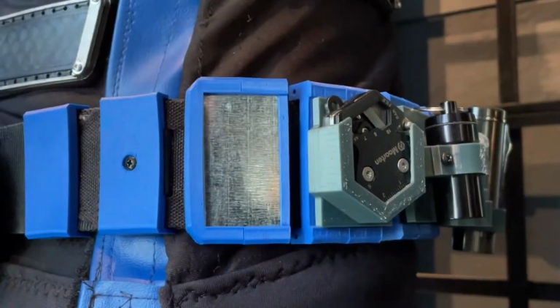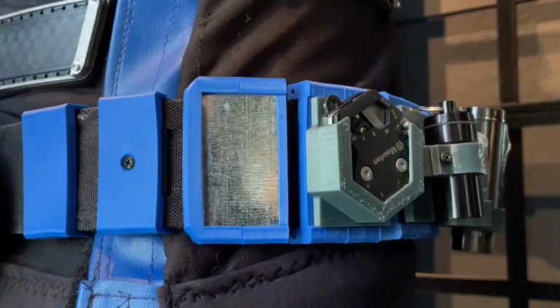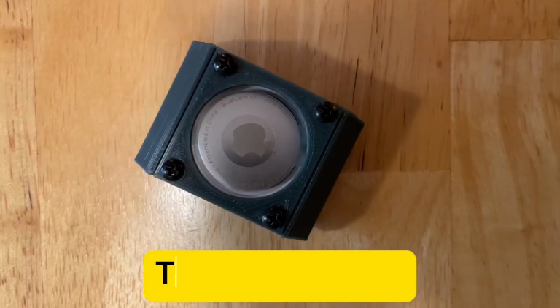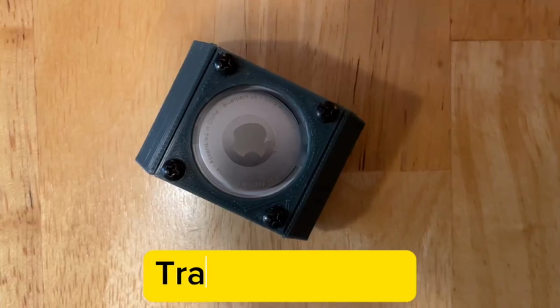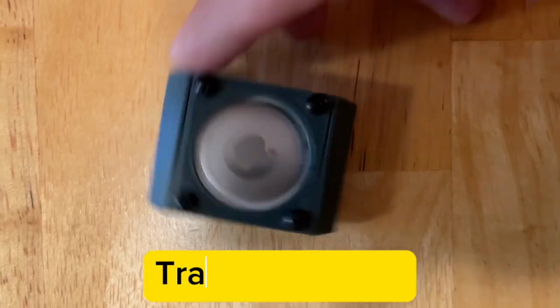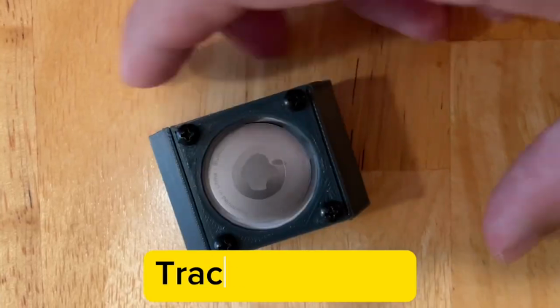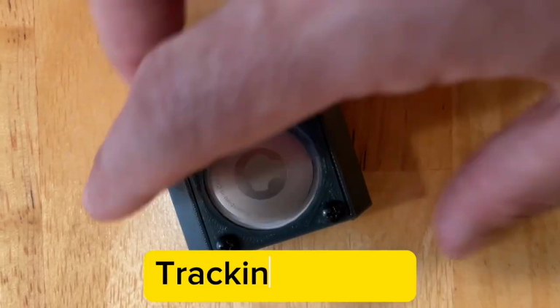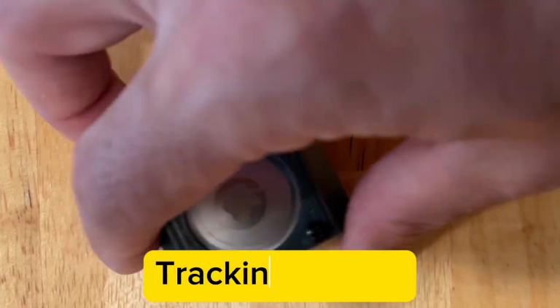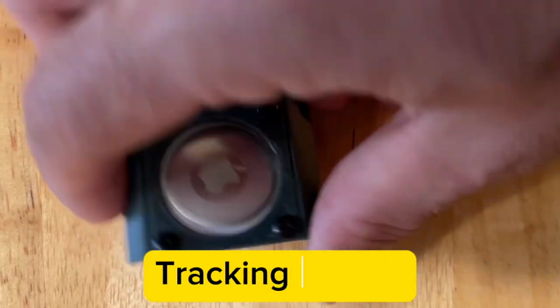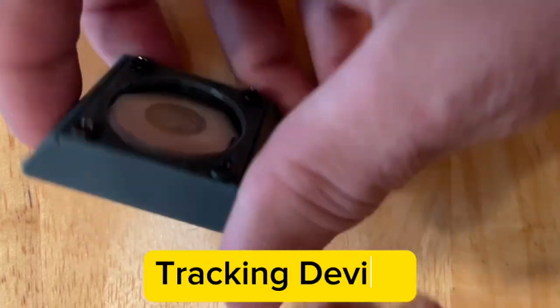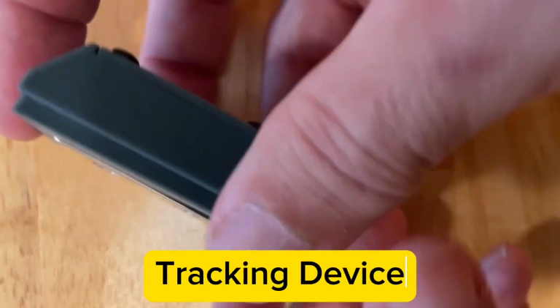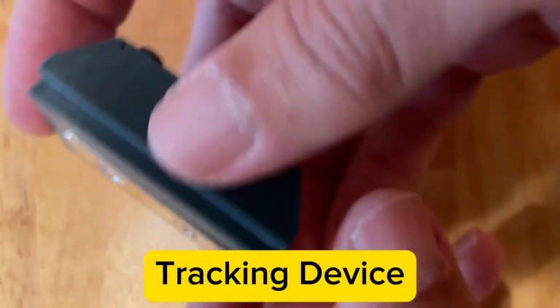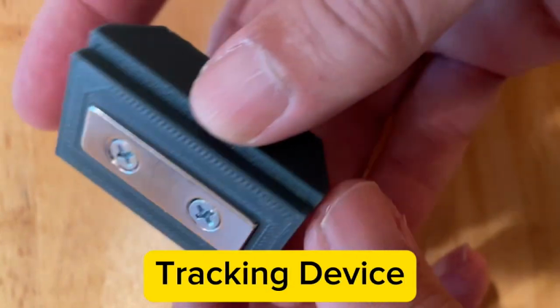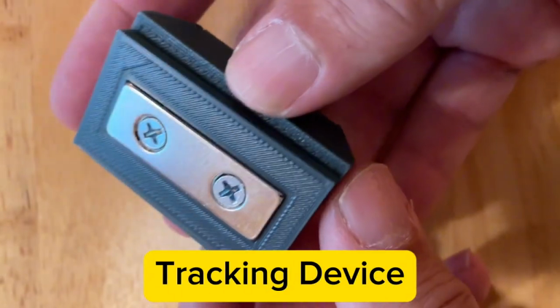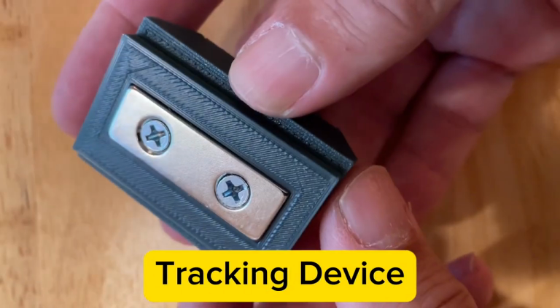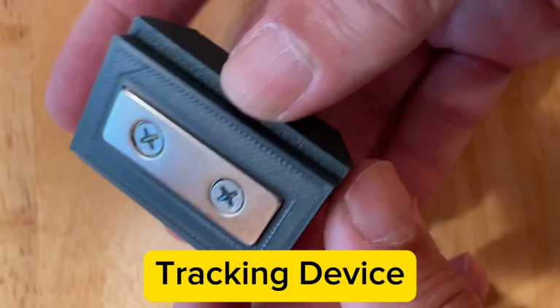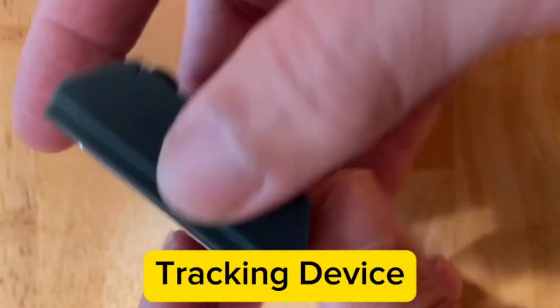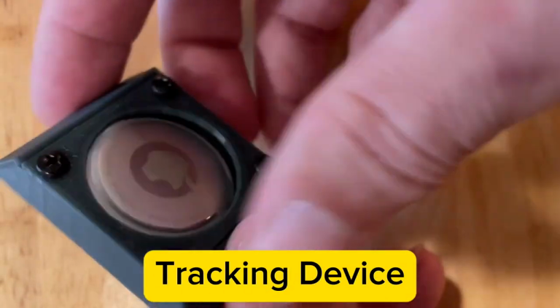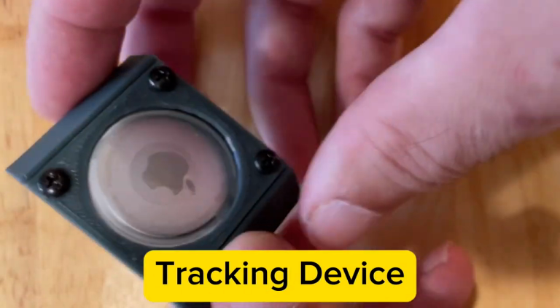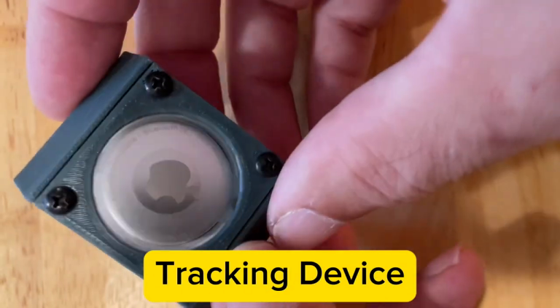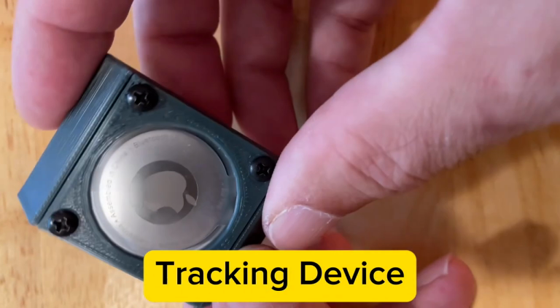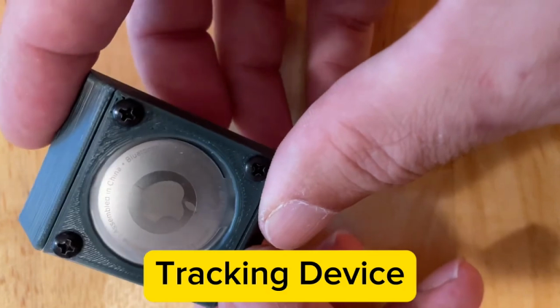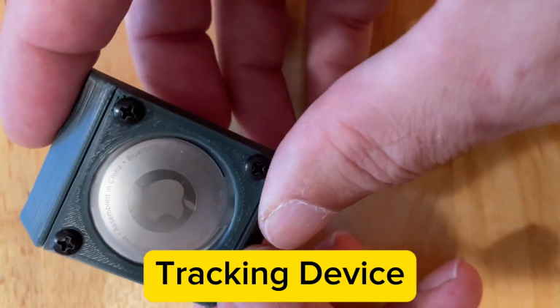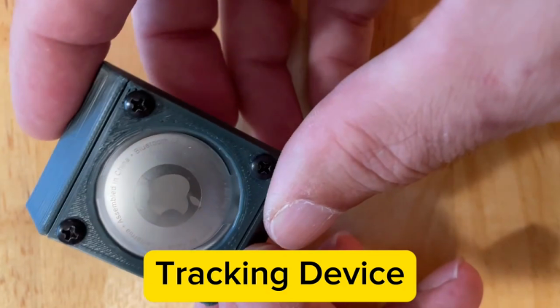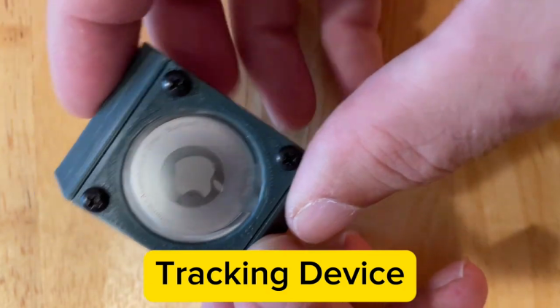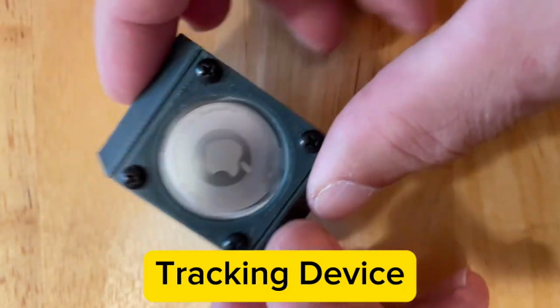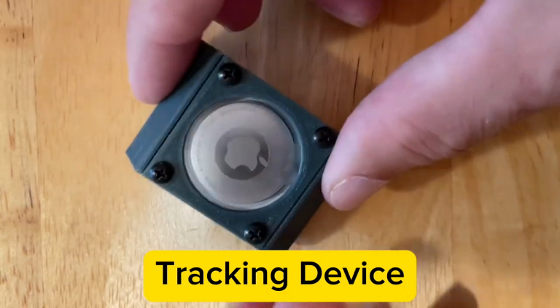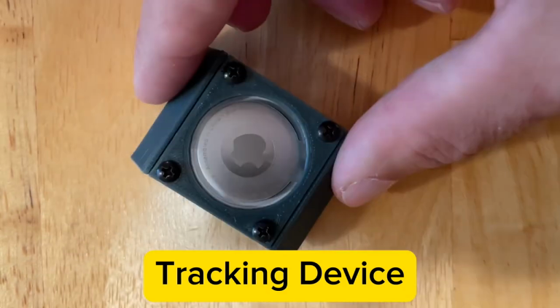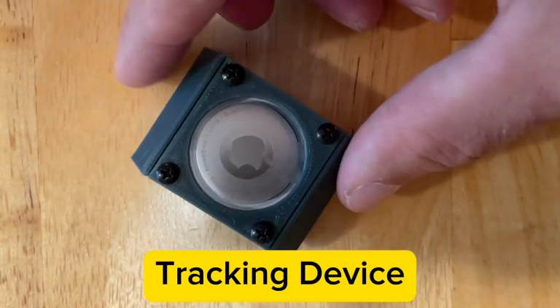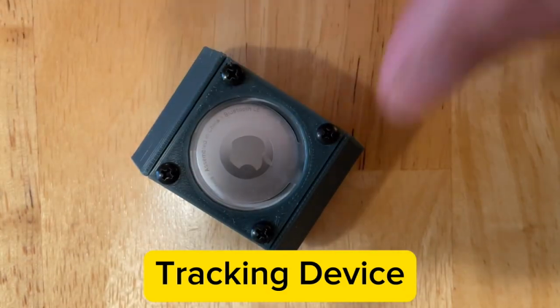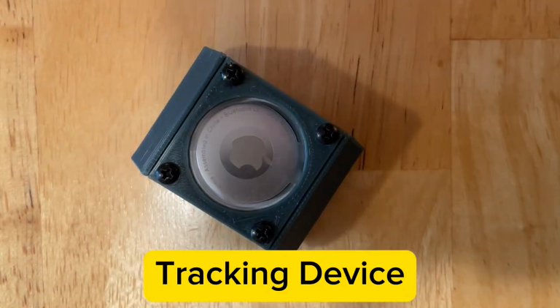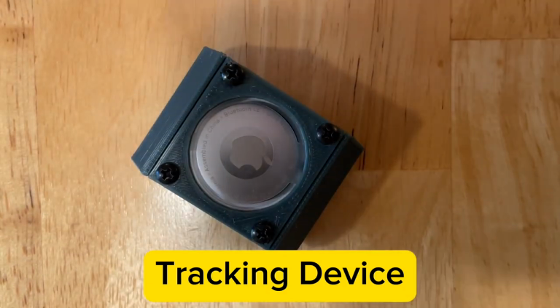Apple AirTag, used for tracking objects, vehicles, and people worldwide using an iPhone.